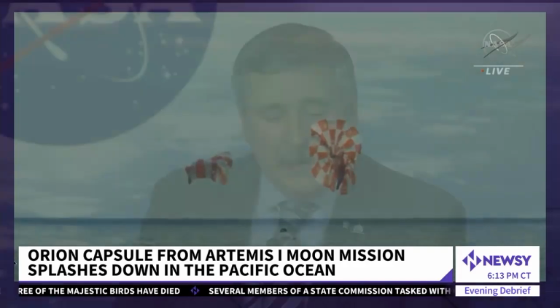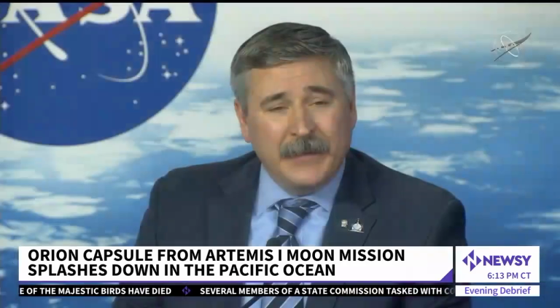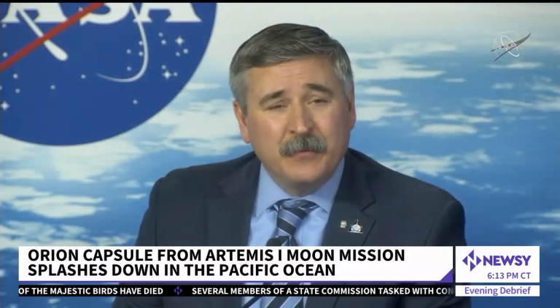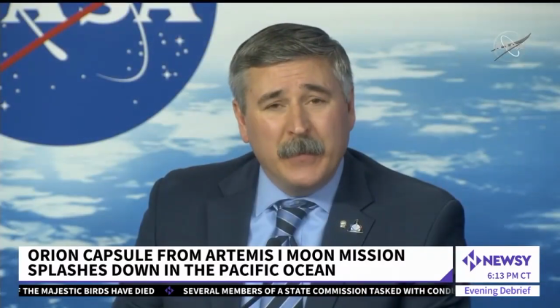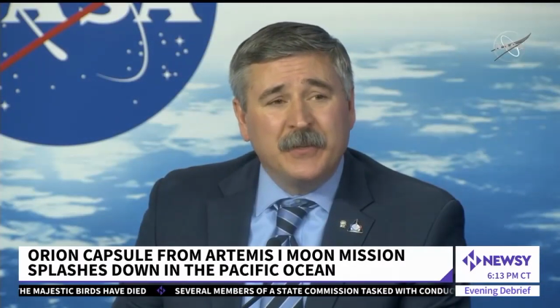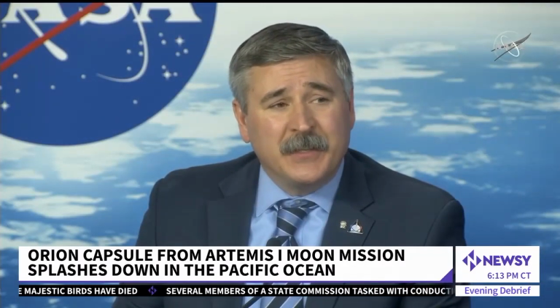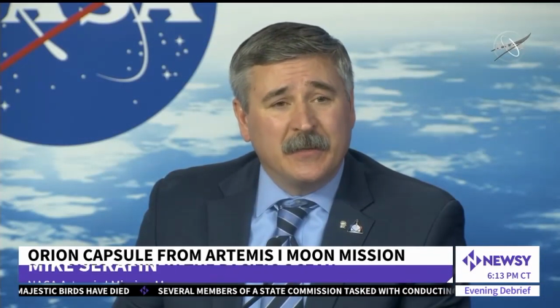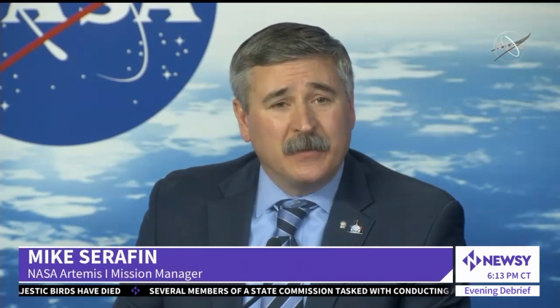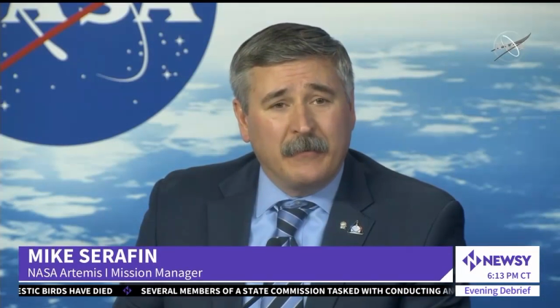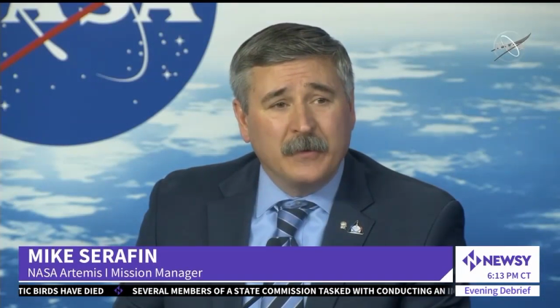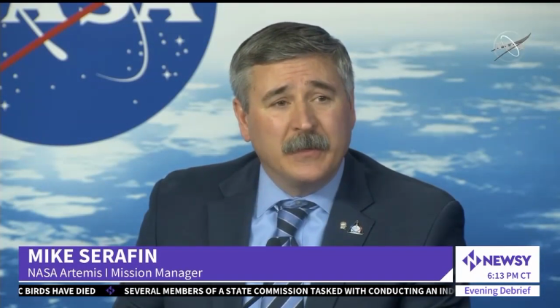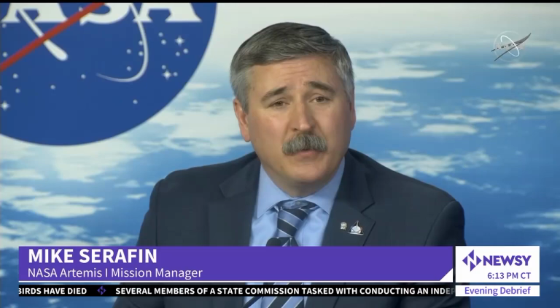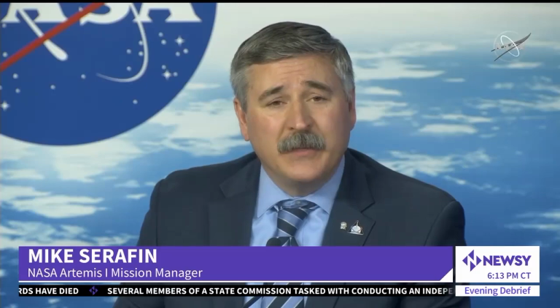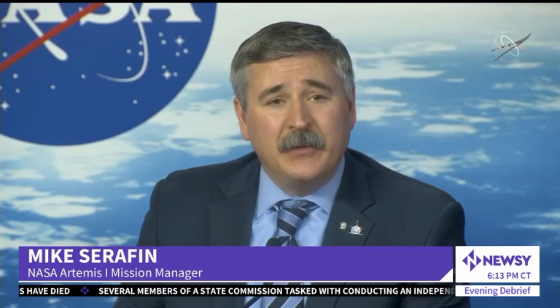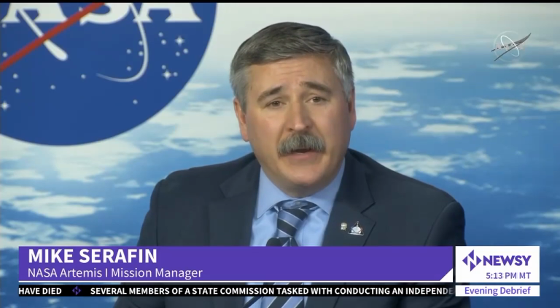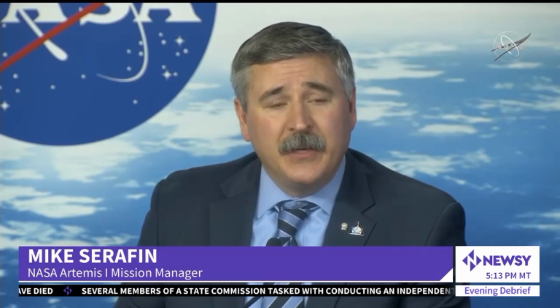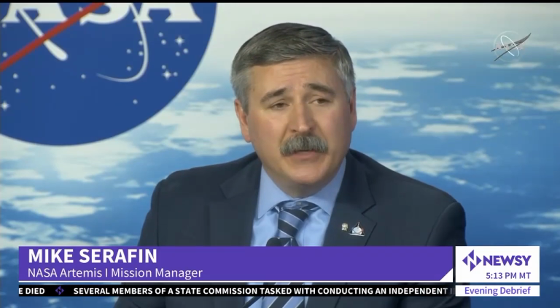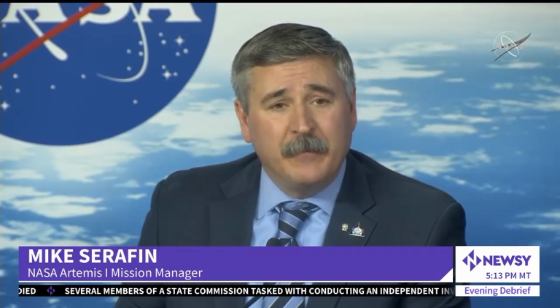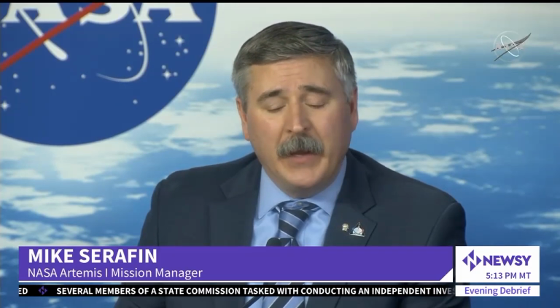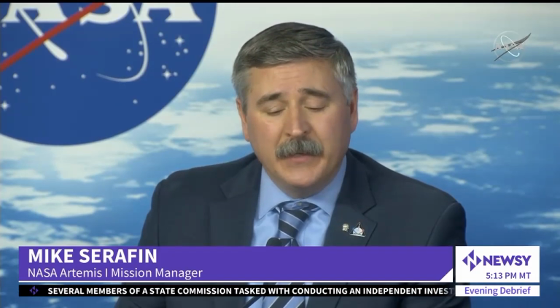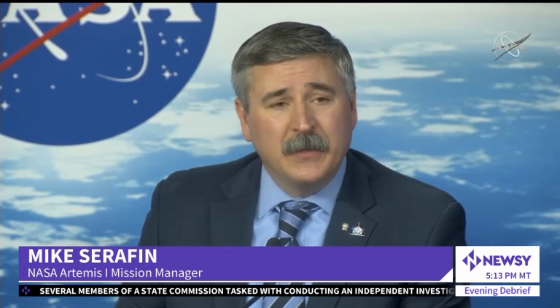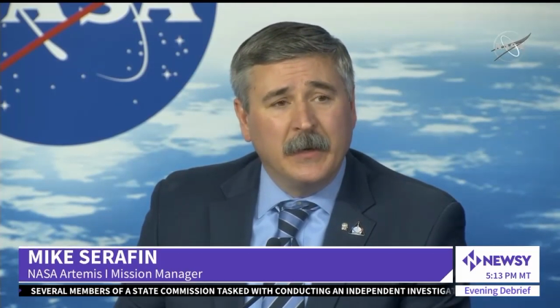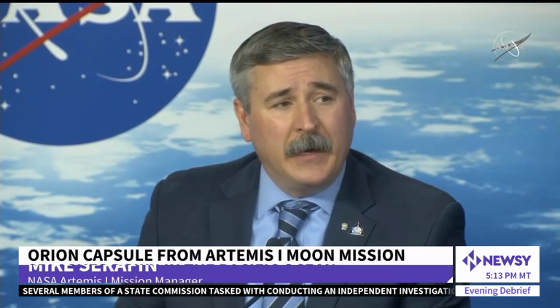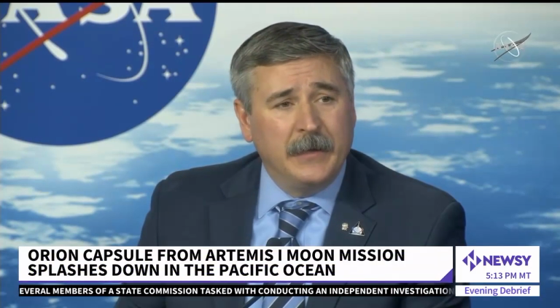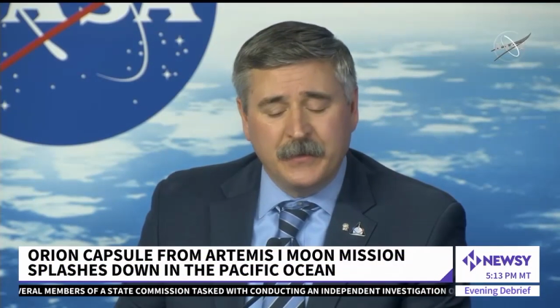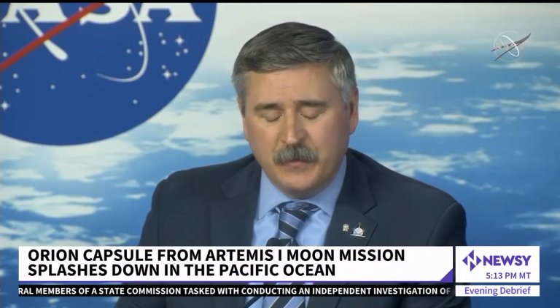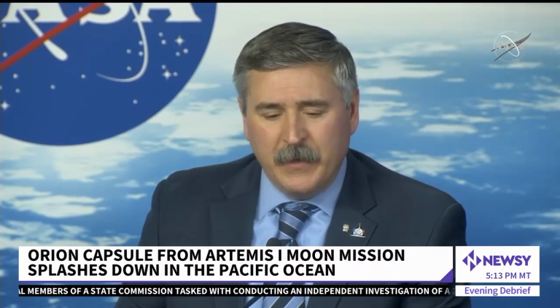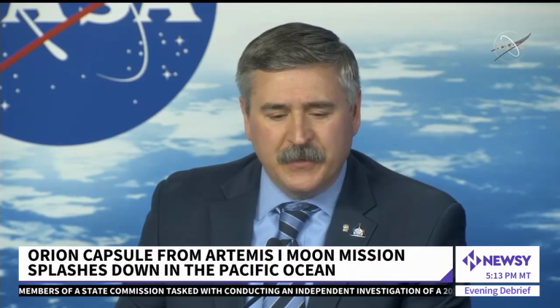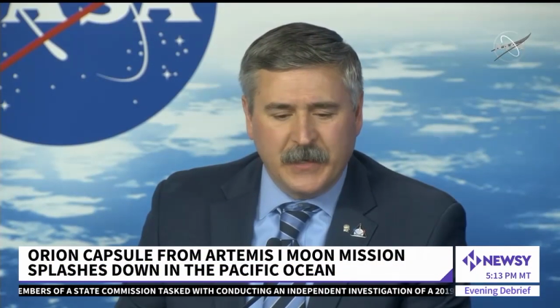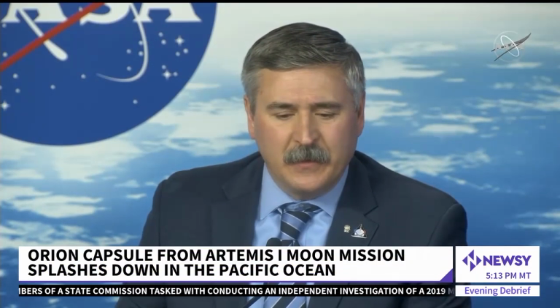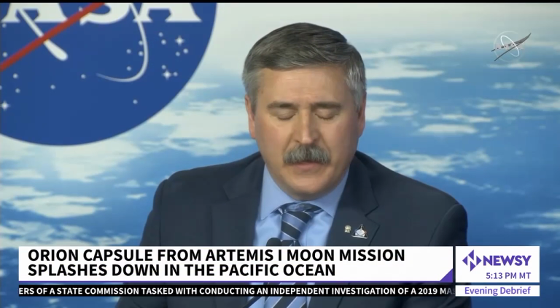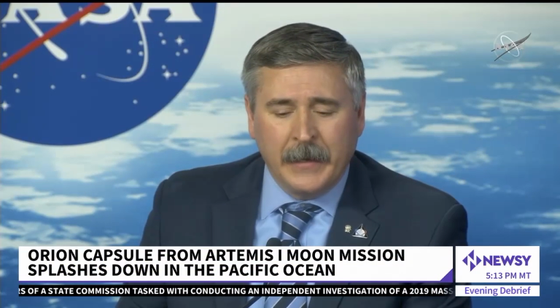This was a challenging mission, and this is what mission success looks like, folks.